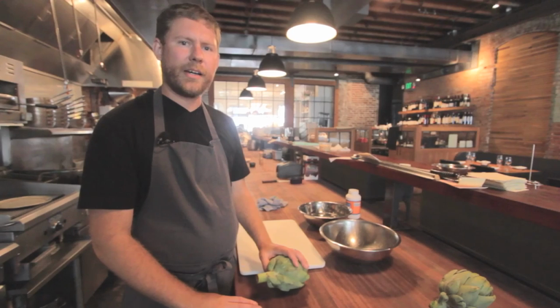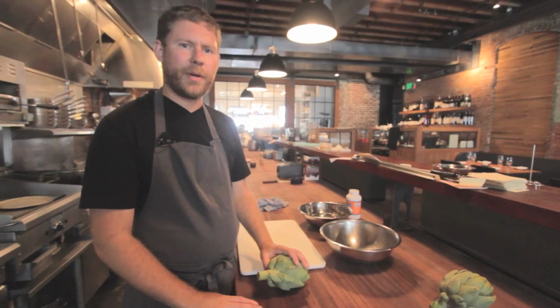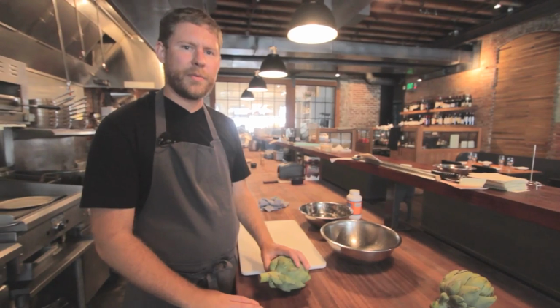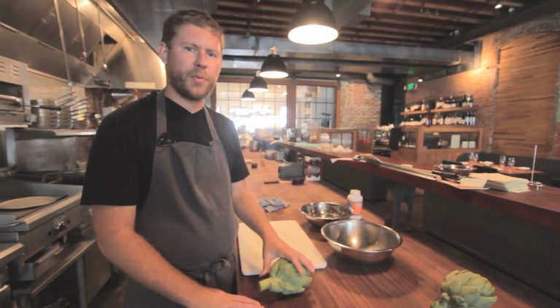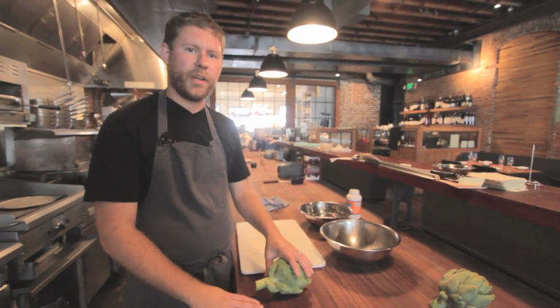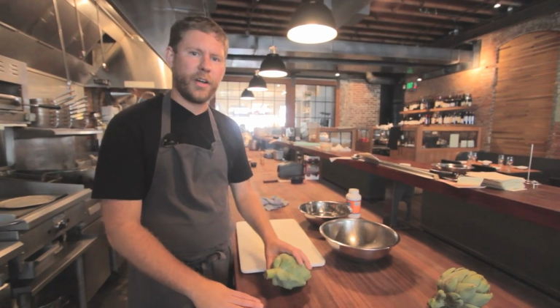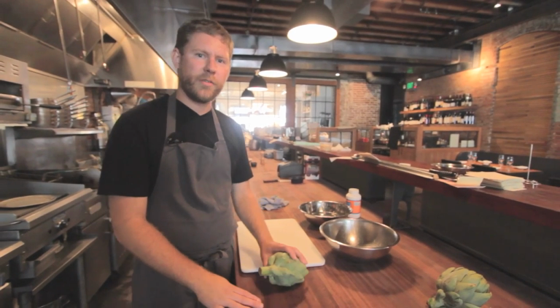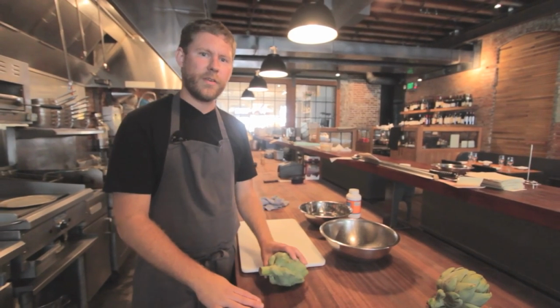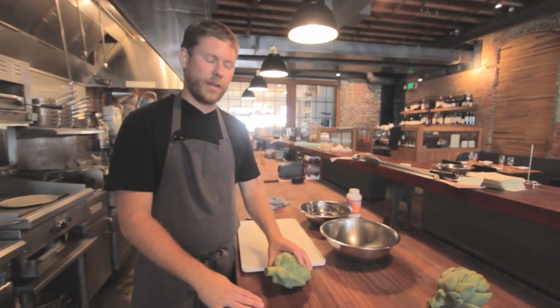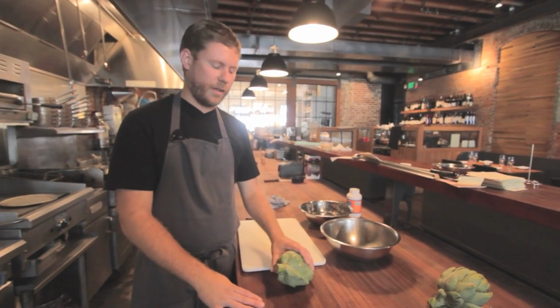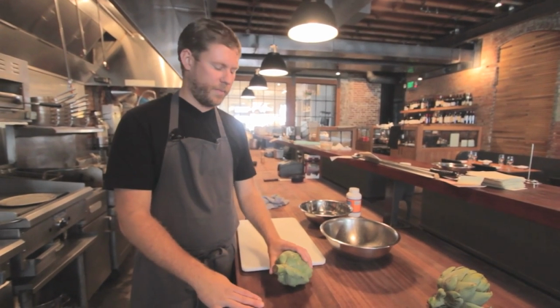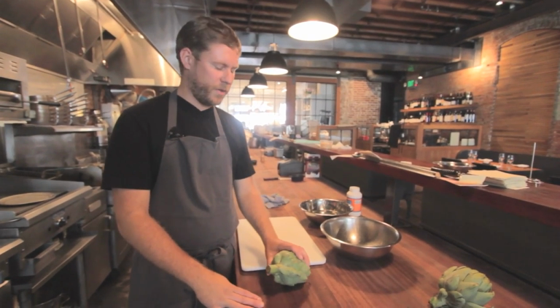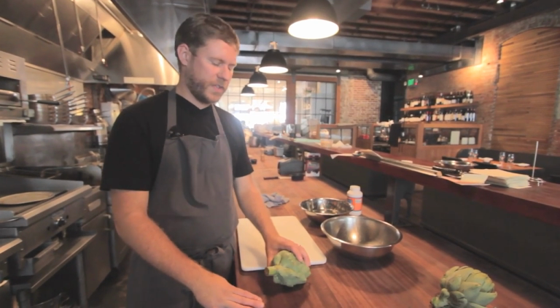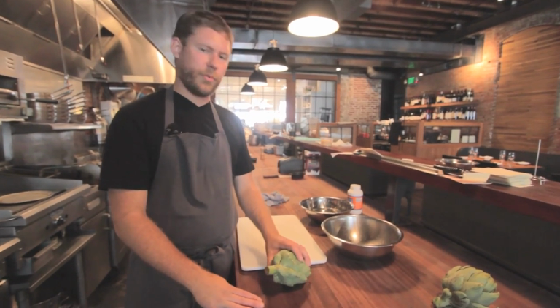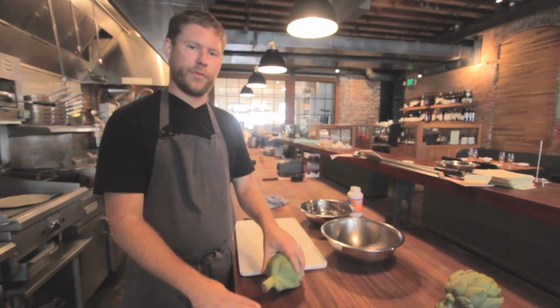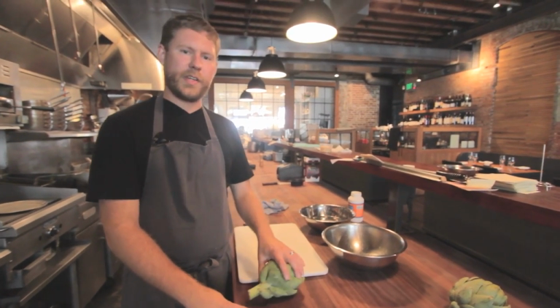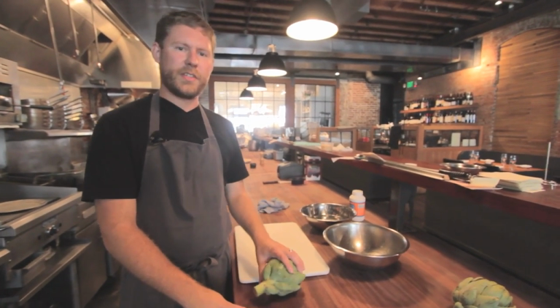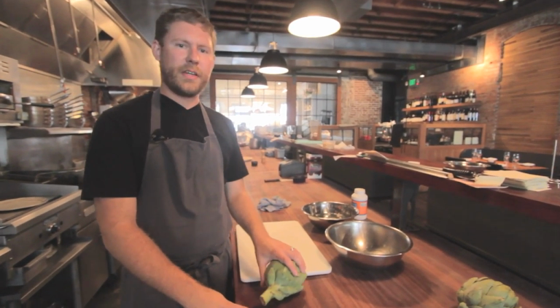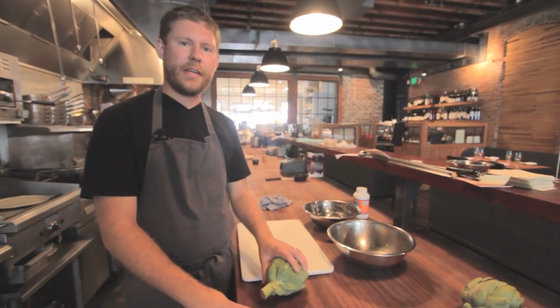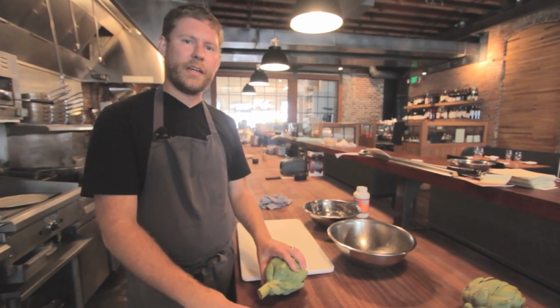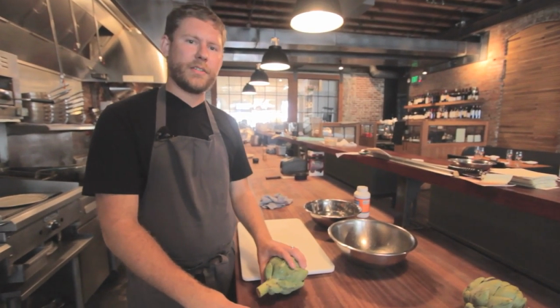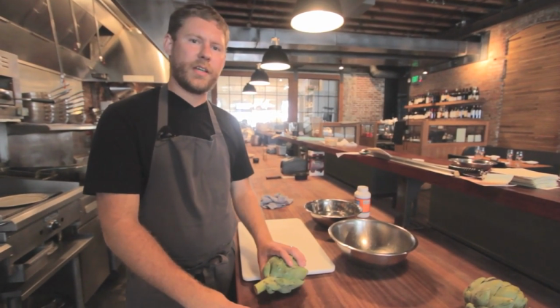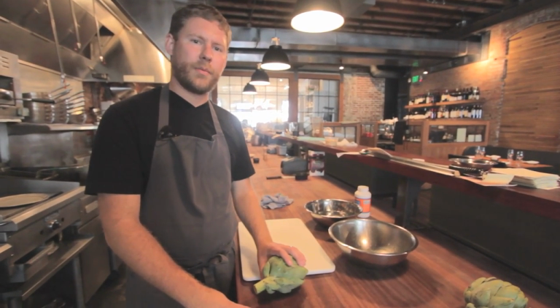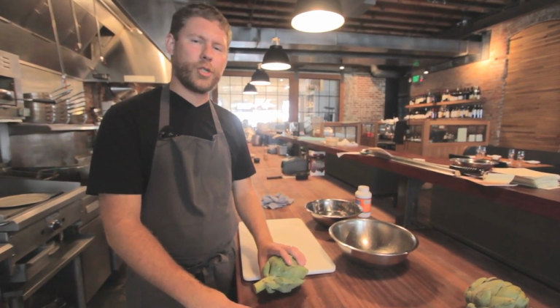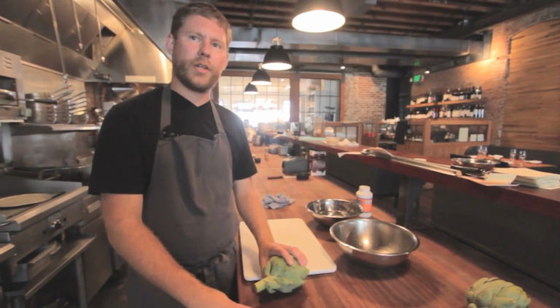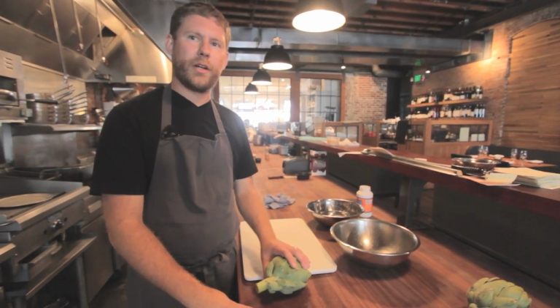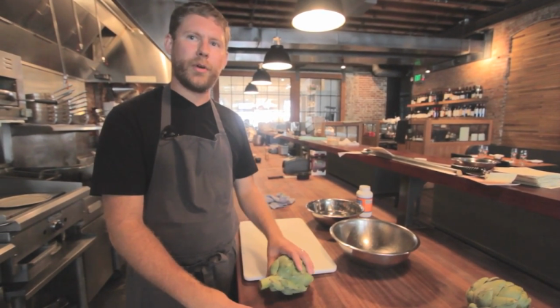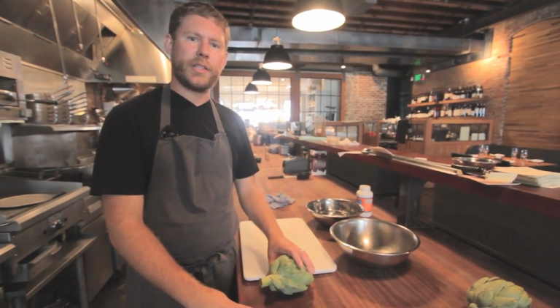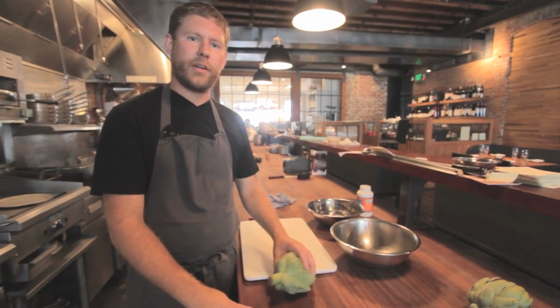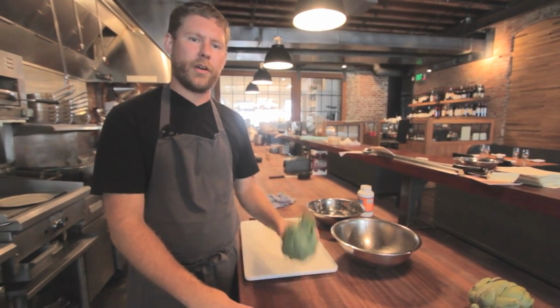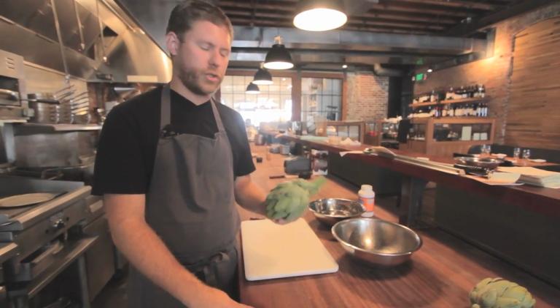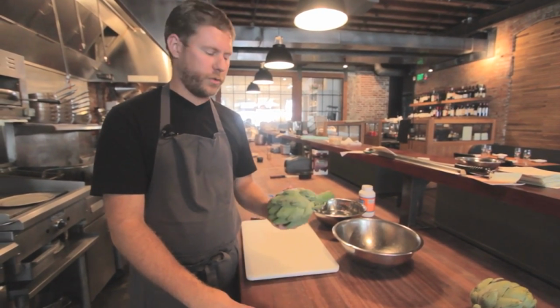Hi, my name is Brandon Caro. I'm here at Staple and Fancy, and today I'm going to show you how to break down an artichoke.